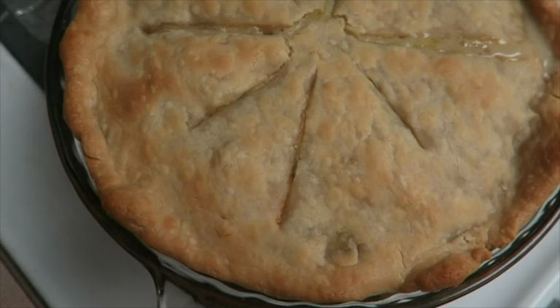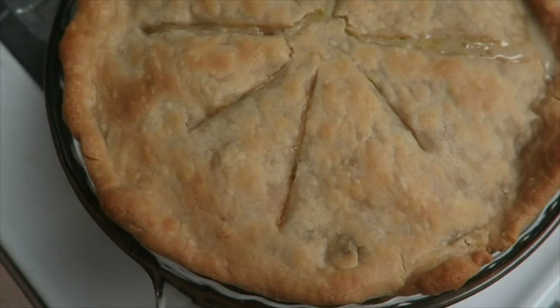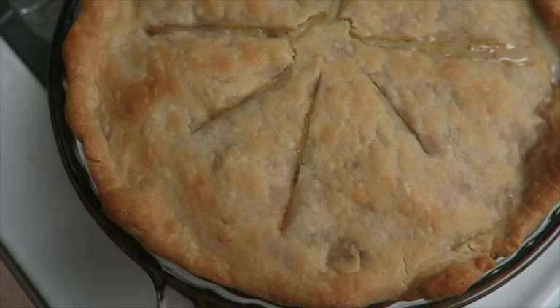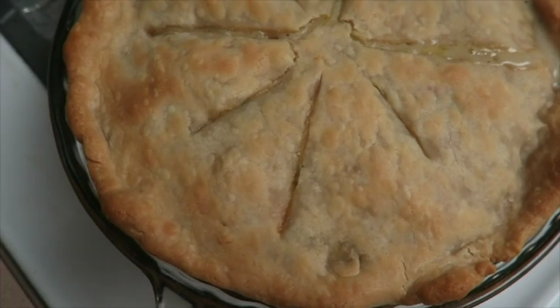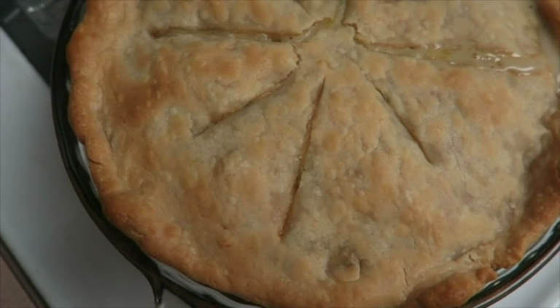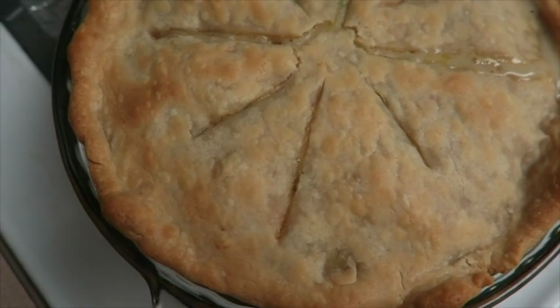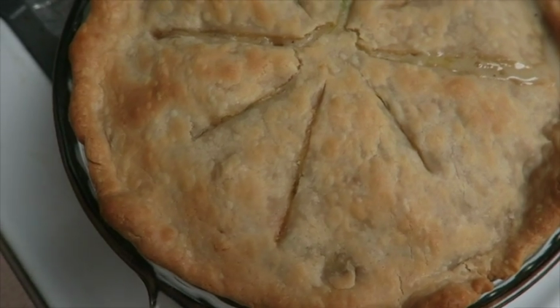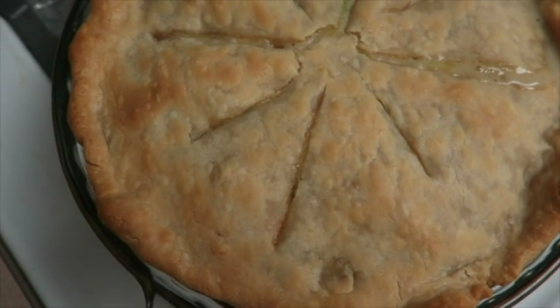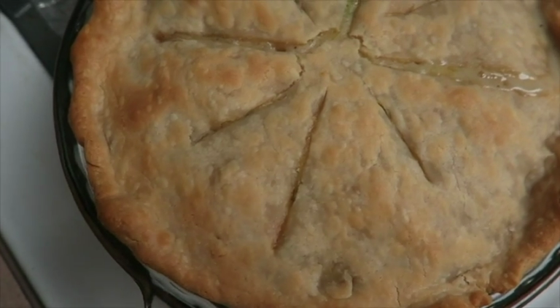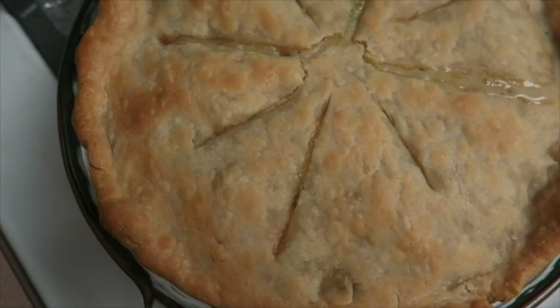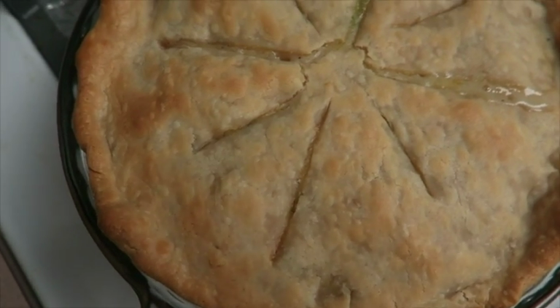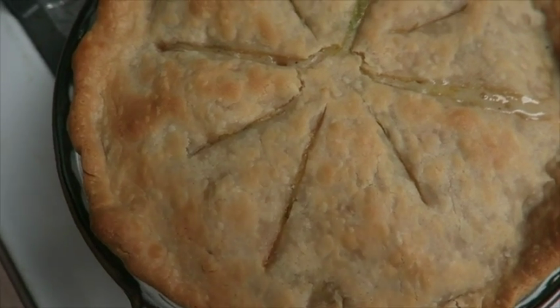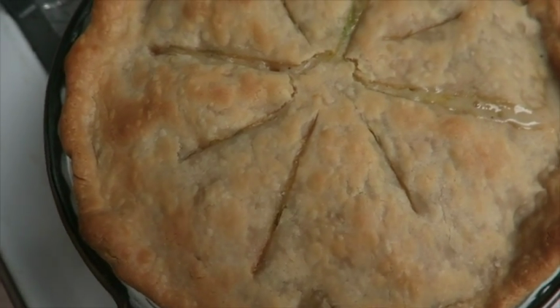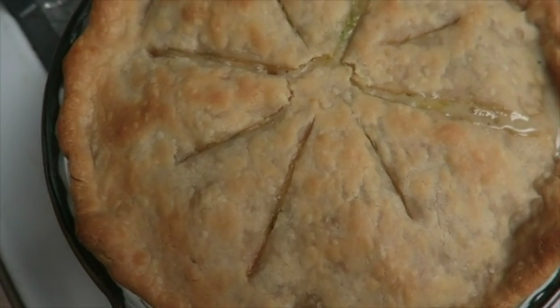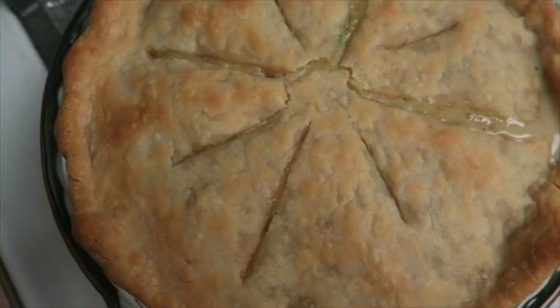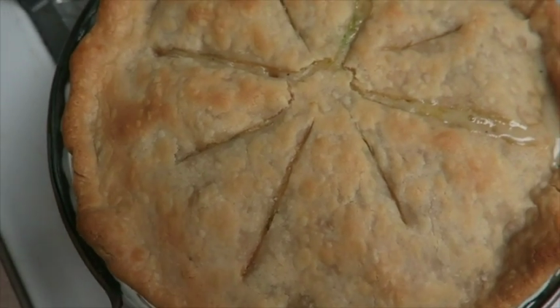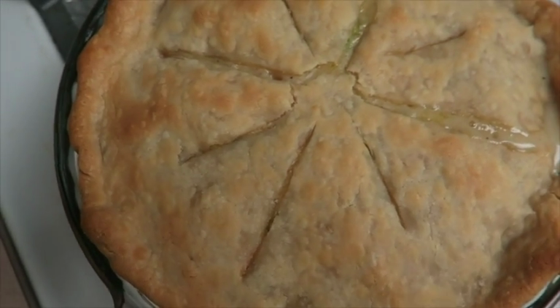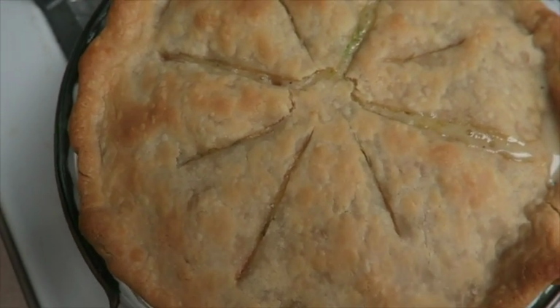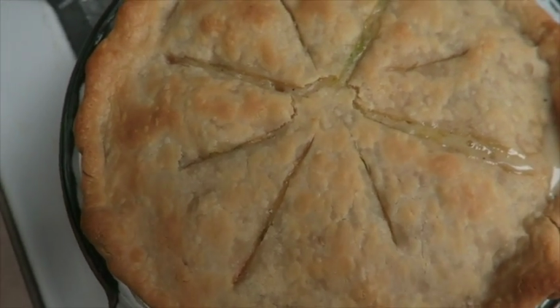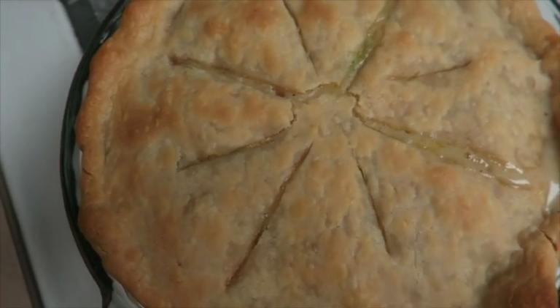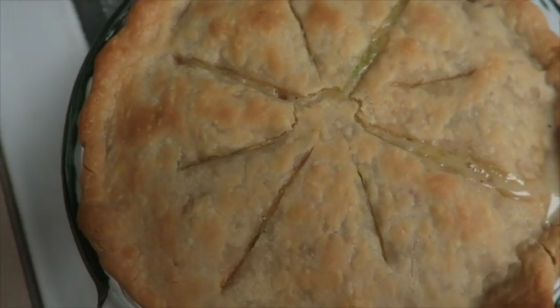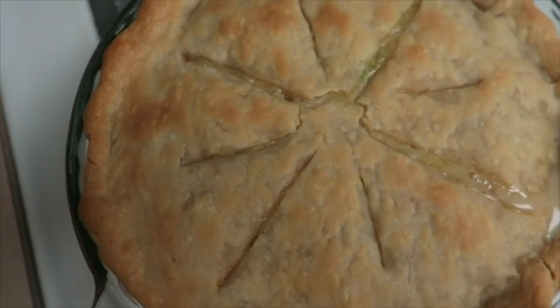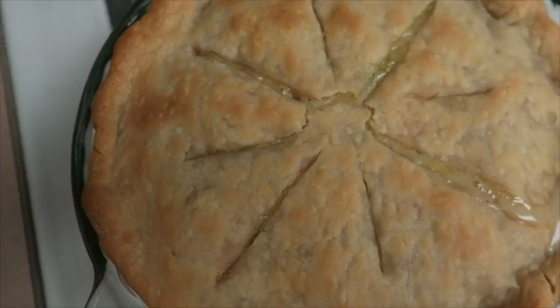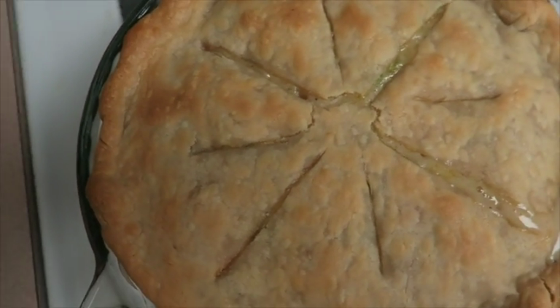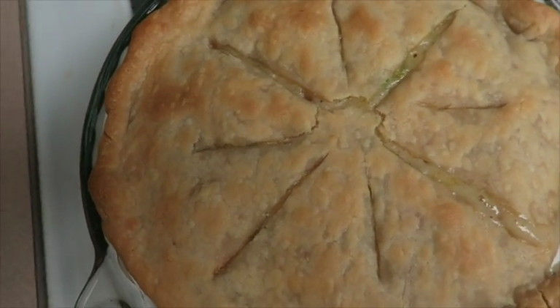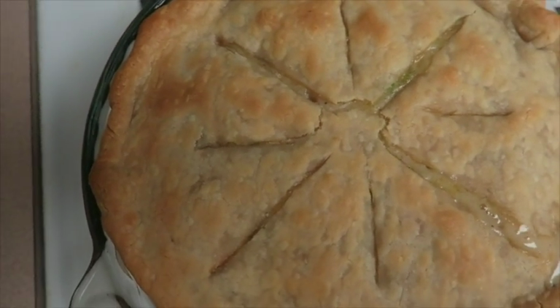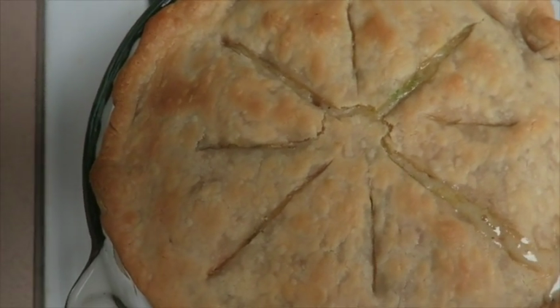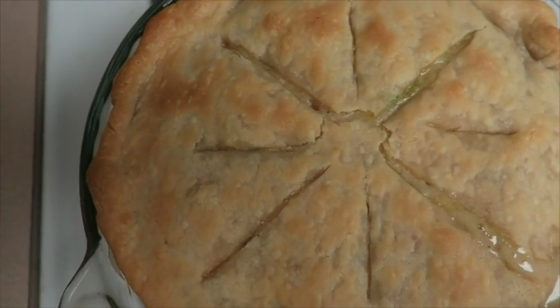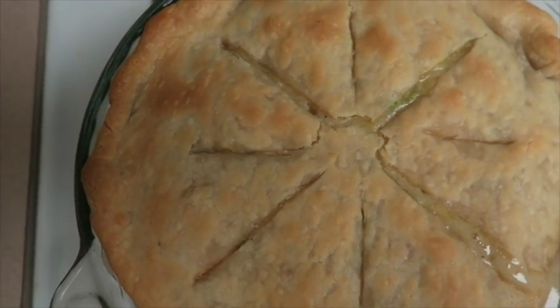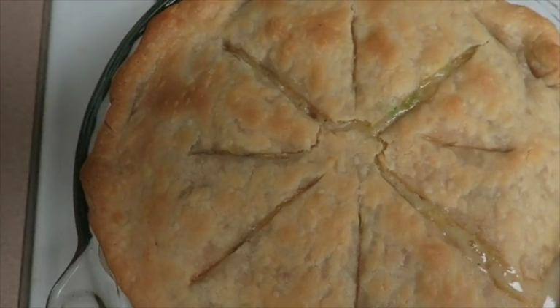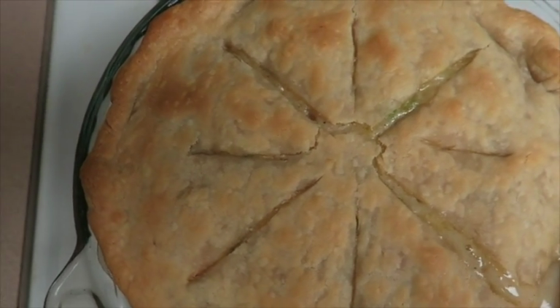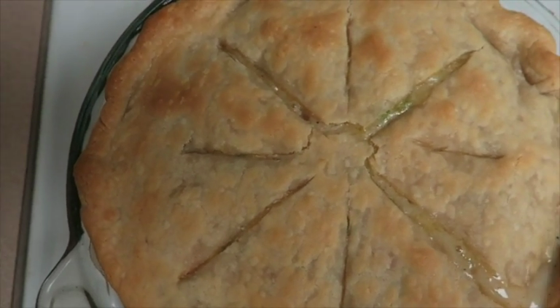Hey guys, today I'm going to show you how to make the ultimate comfort food: chicken pot pie.